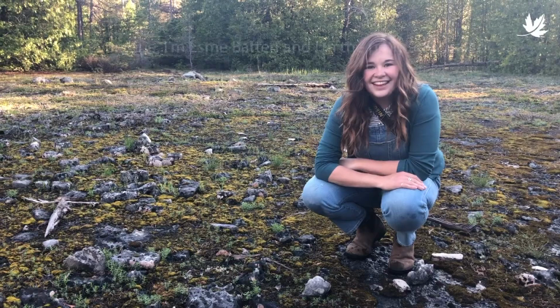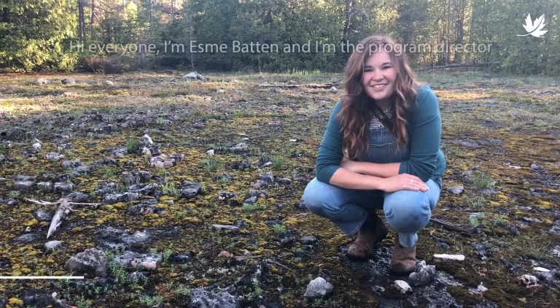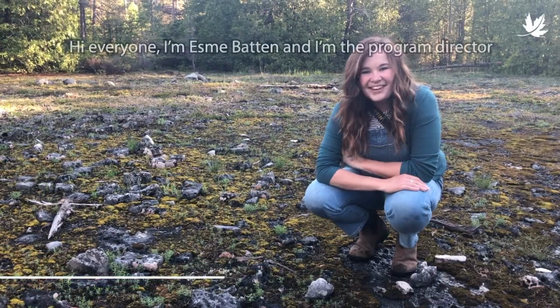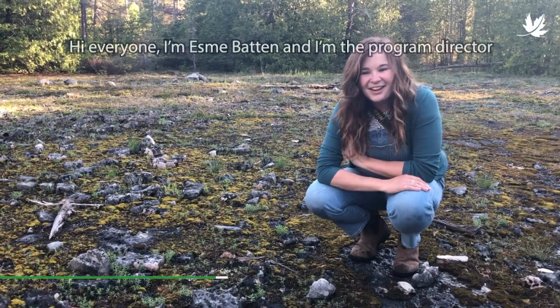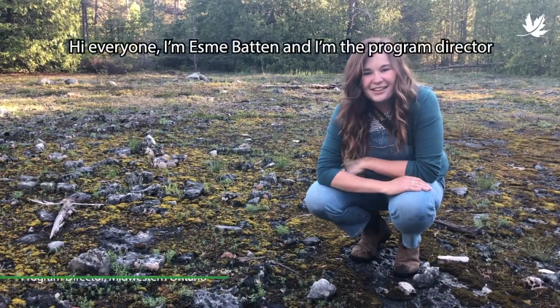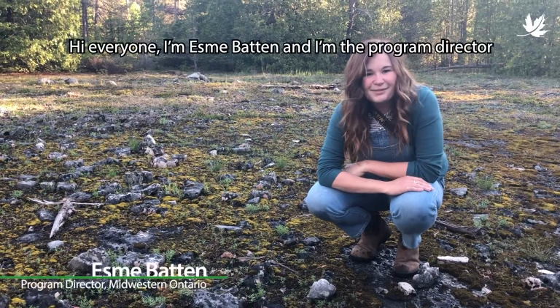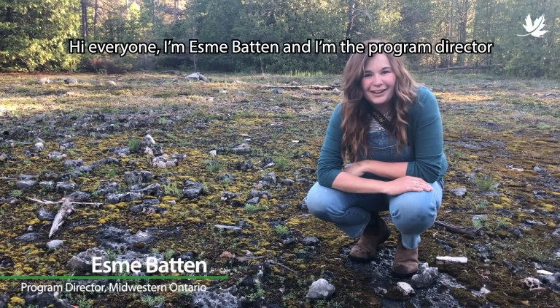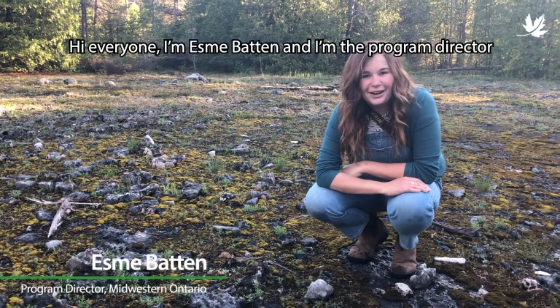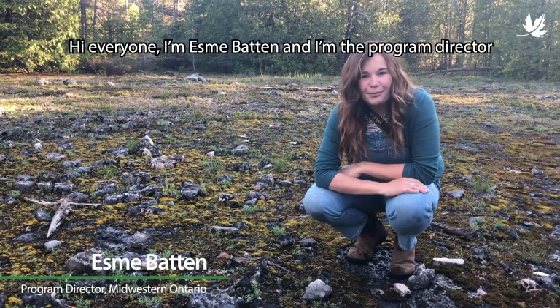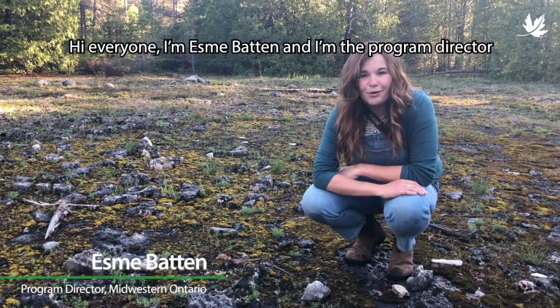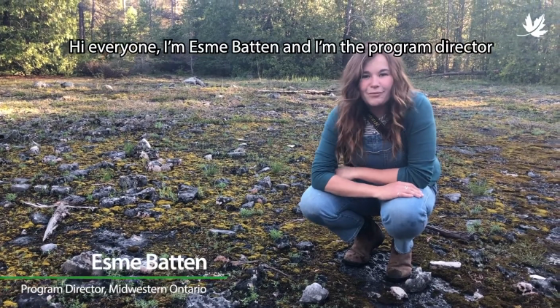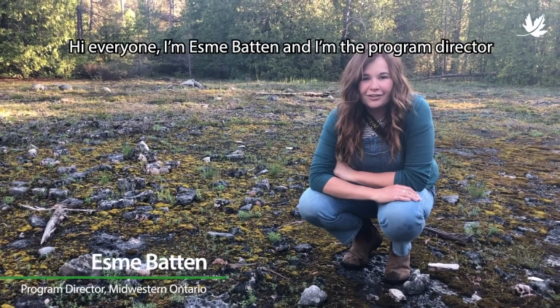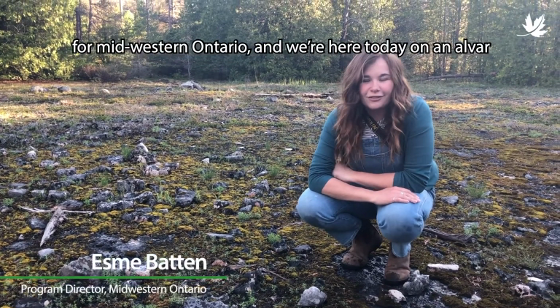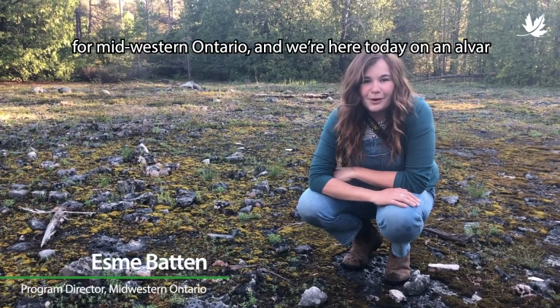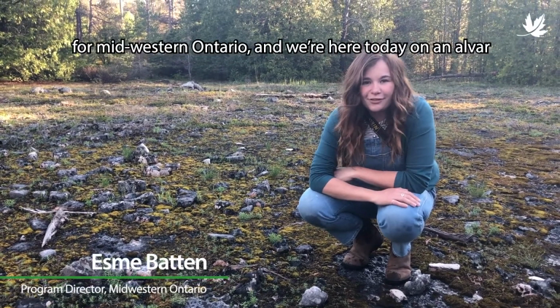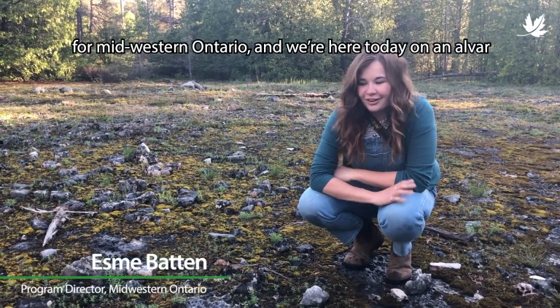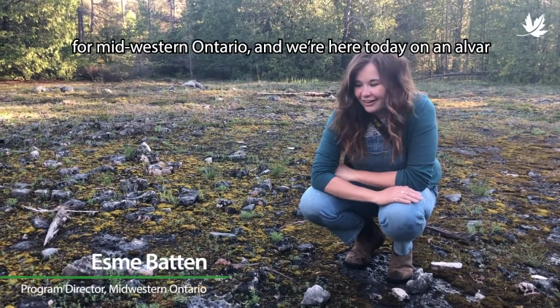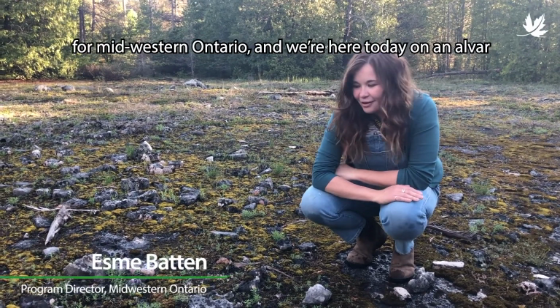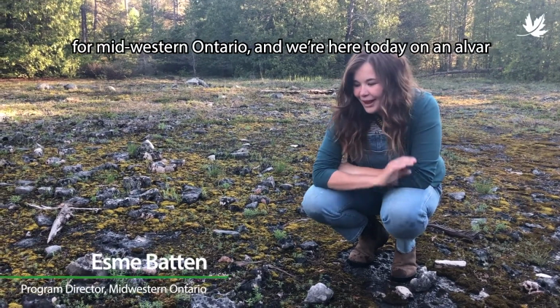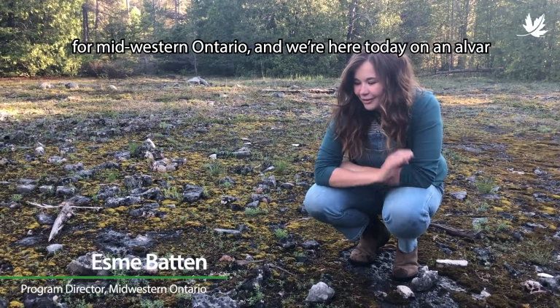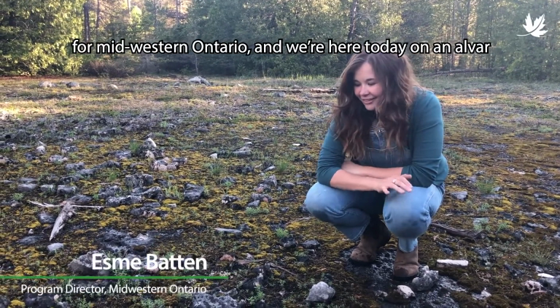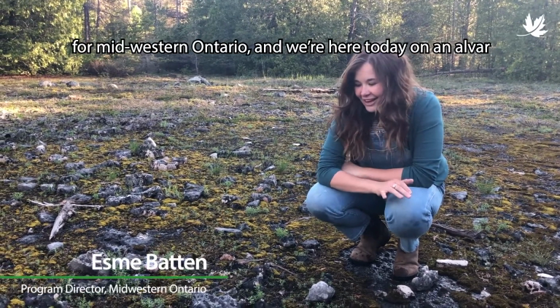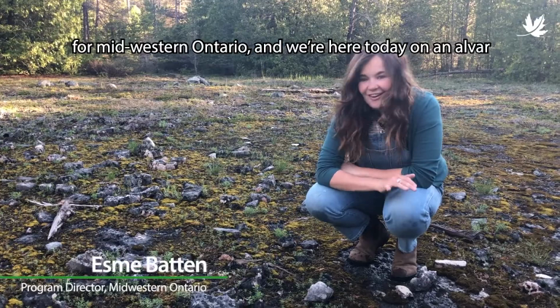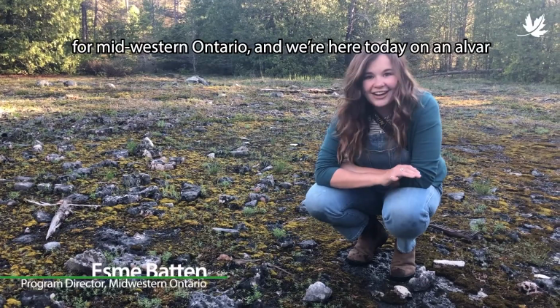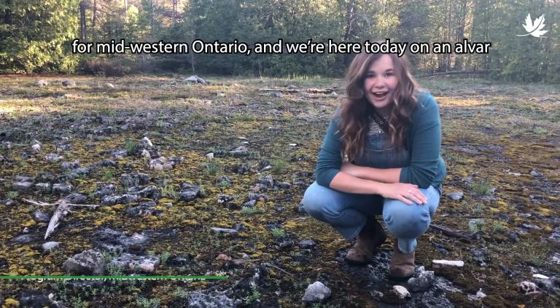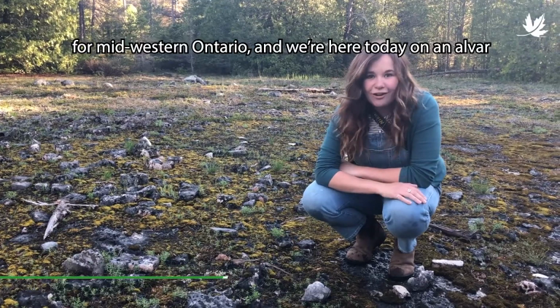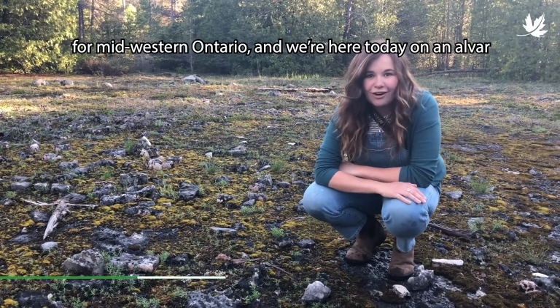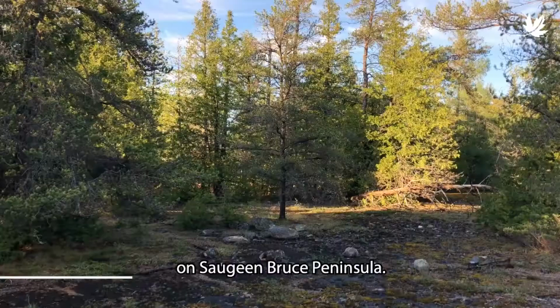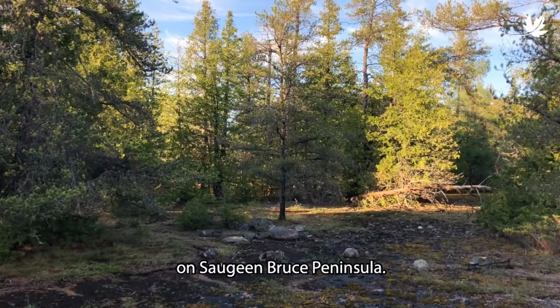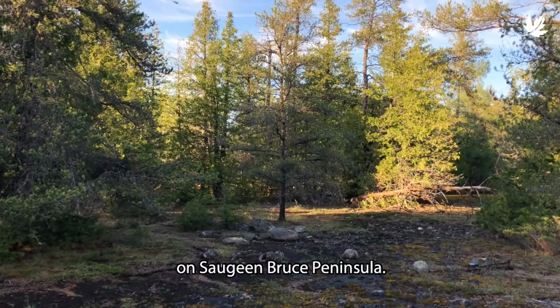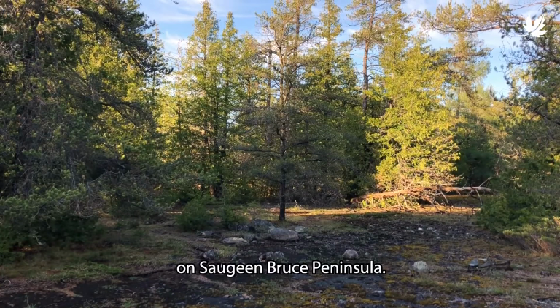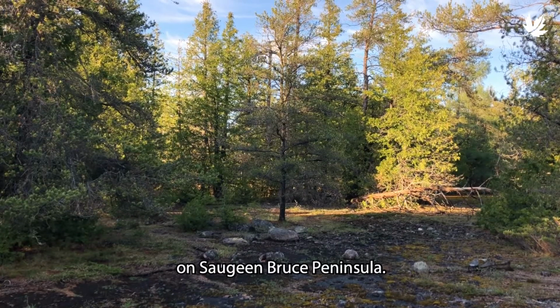Hi everyone, my name is Esme Vatten and I am a program director for Midwestern Ontario. We're here today on an alvar on the Saugeen Bruce Peninsula.